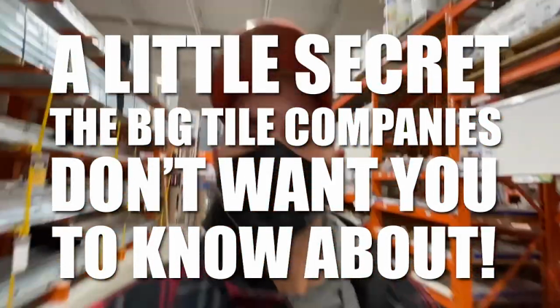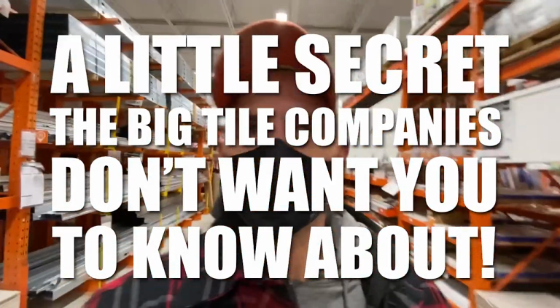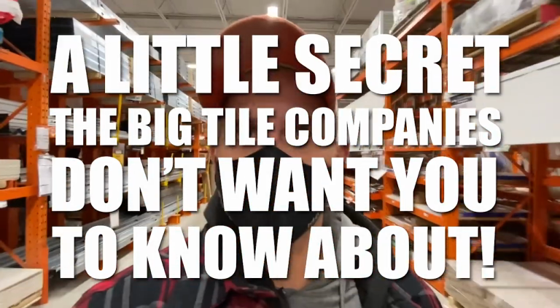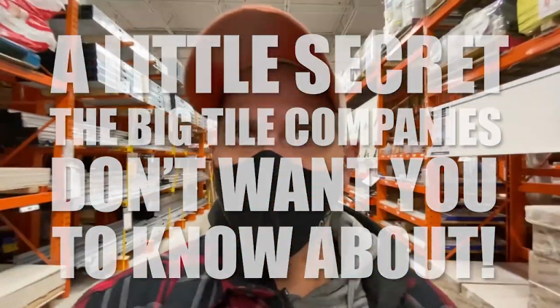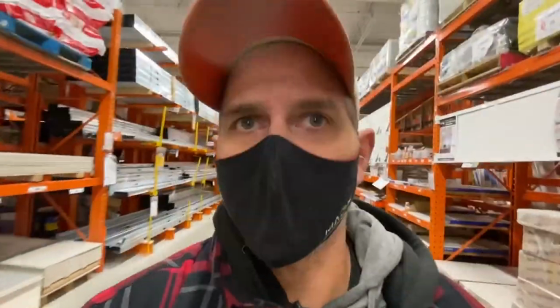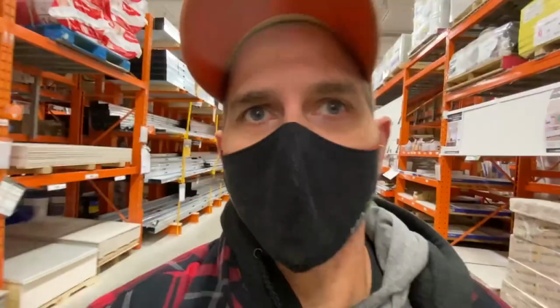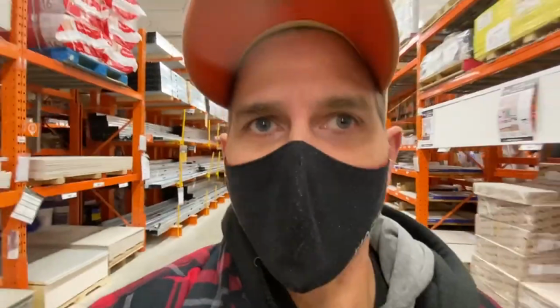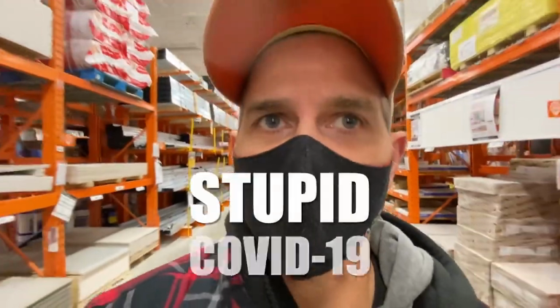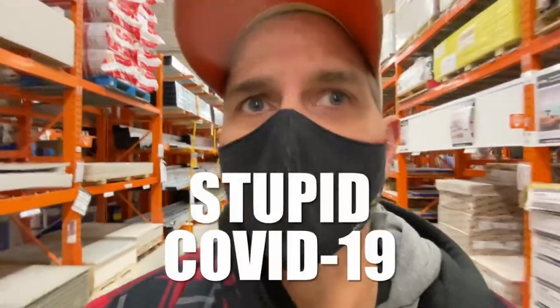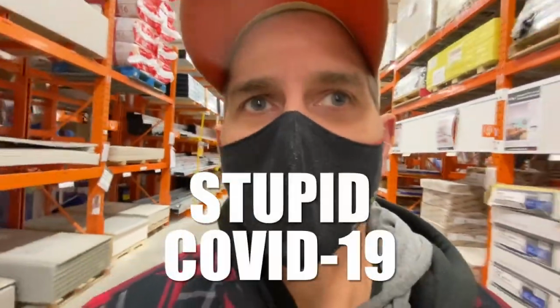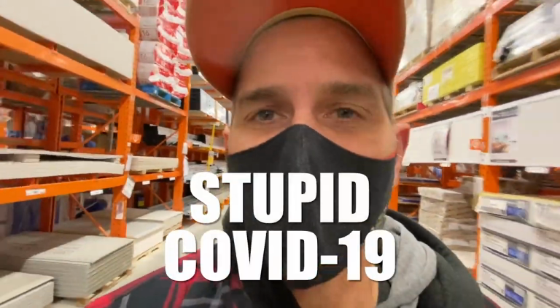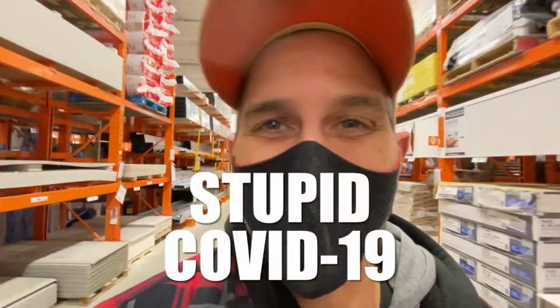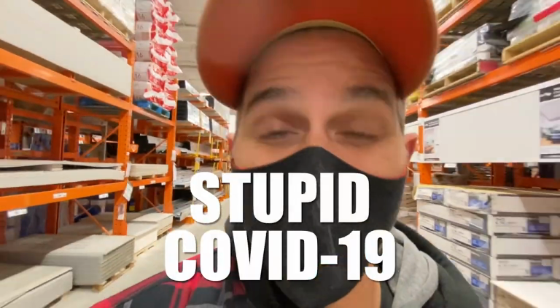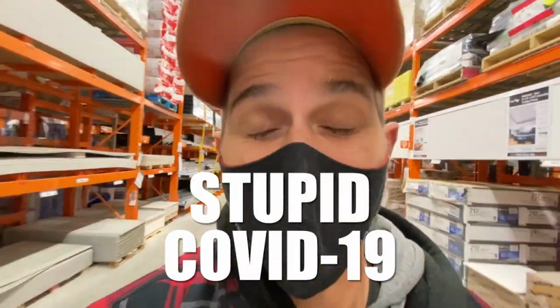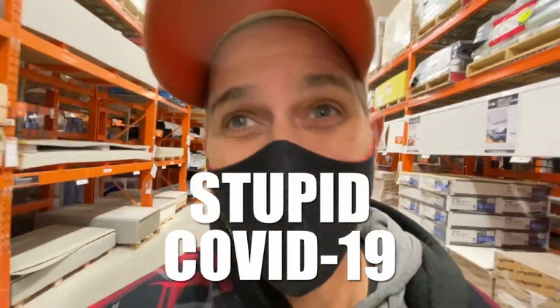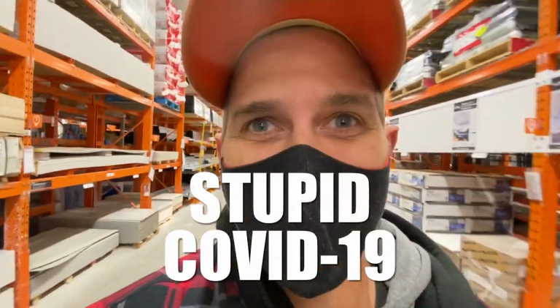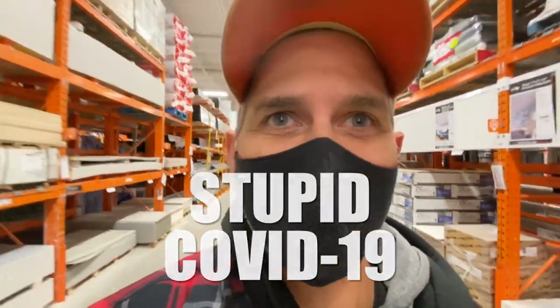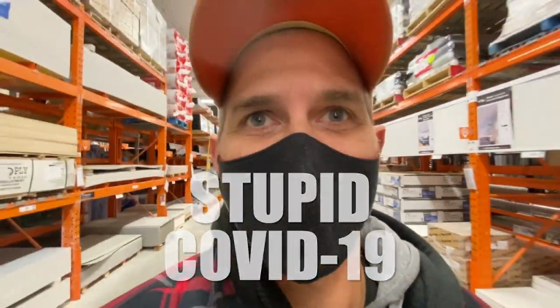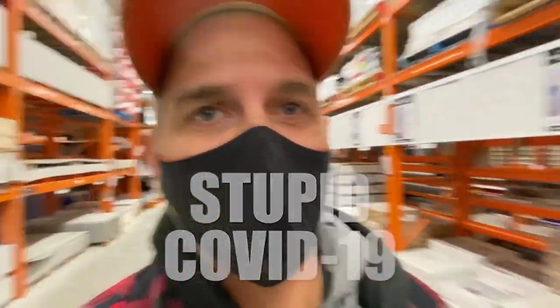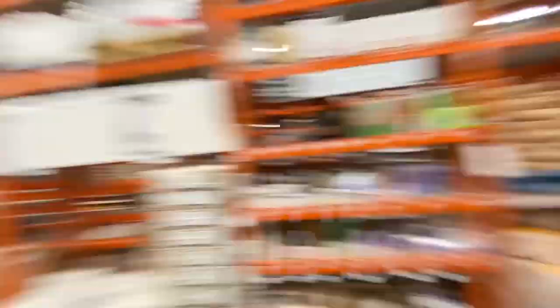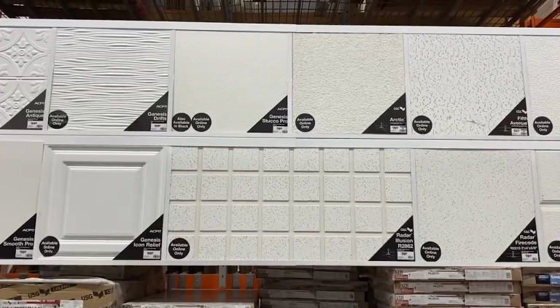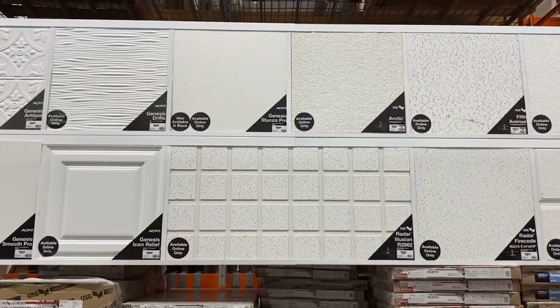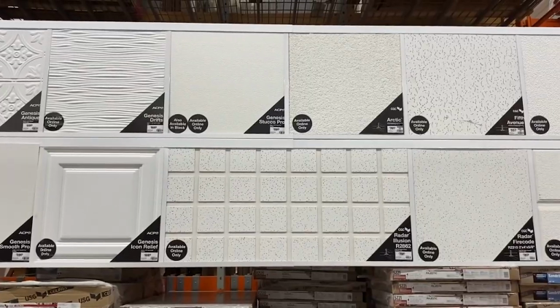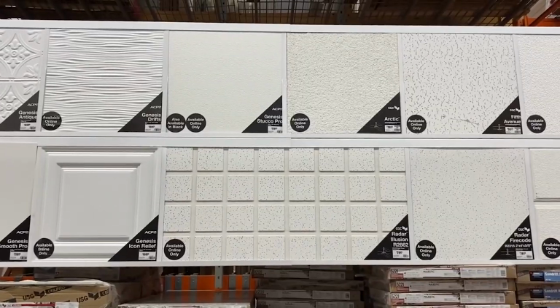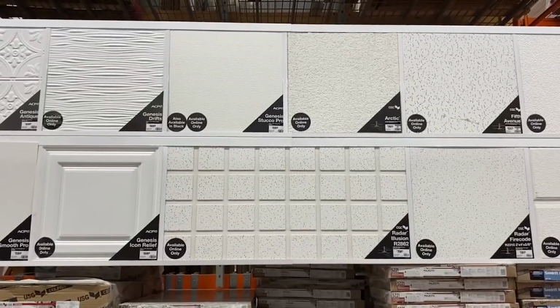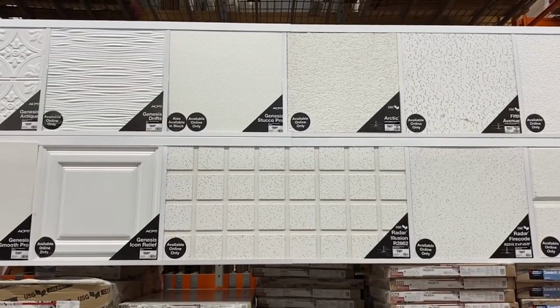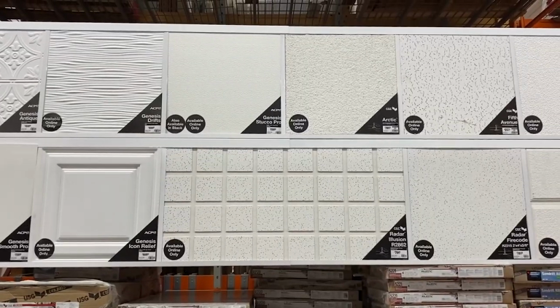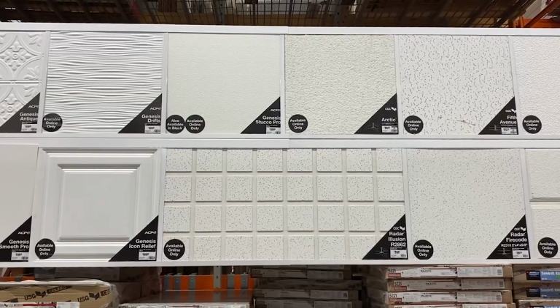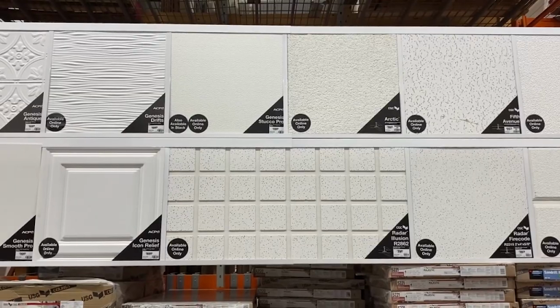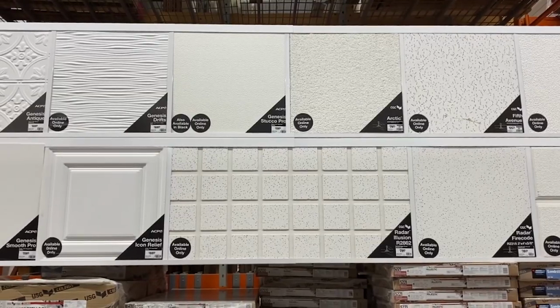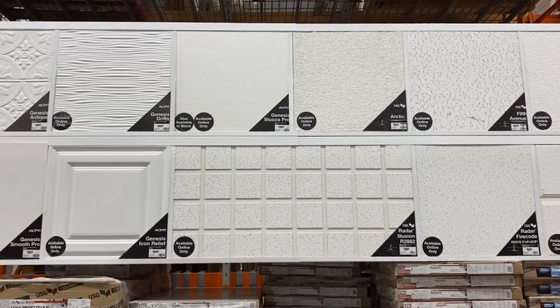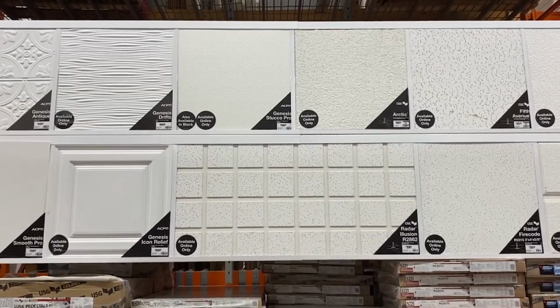First off, I want to apologize if it's hard to understand me, but I have to wear a mask. So here's your selection of tiles at Home Depot.